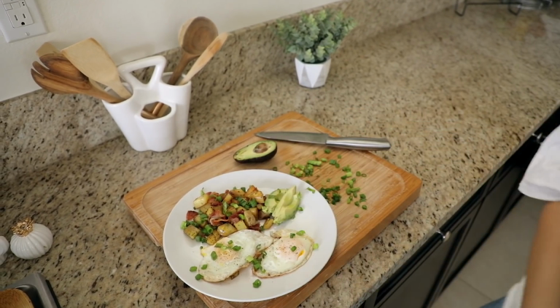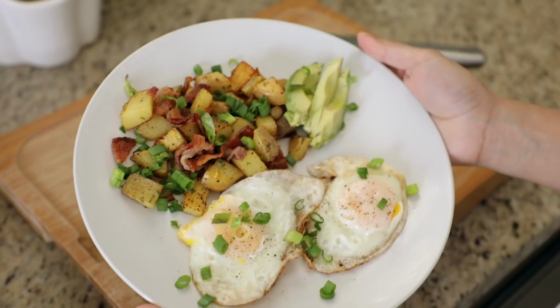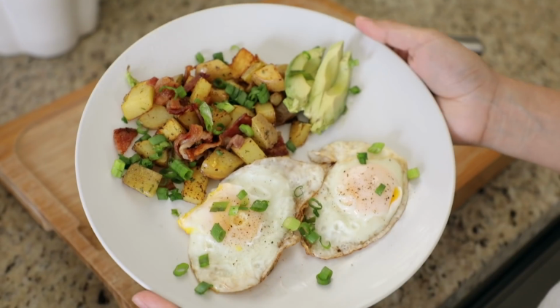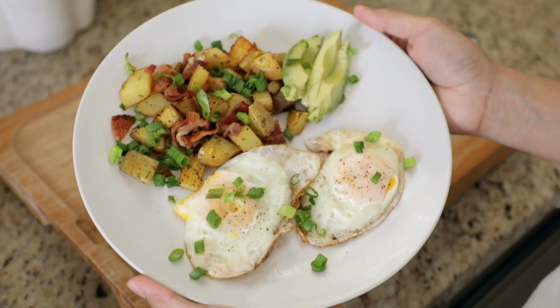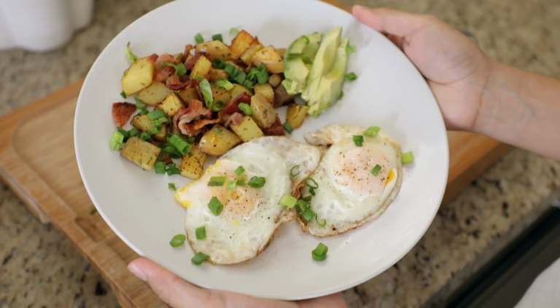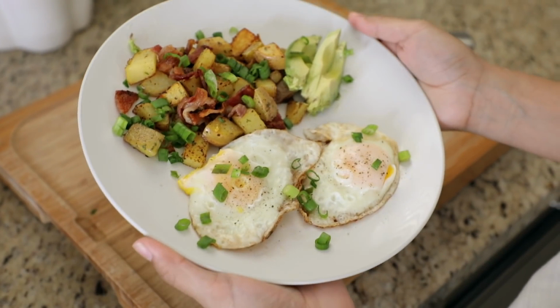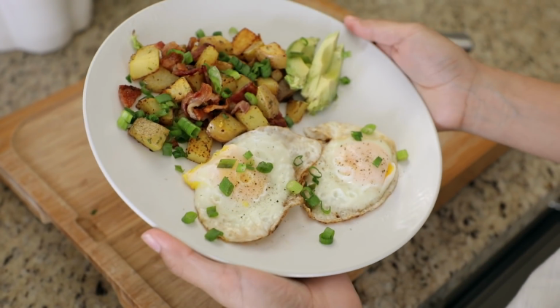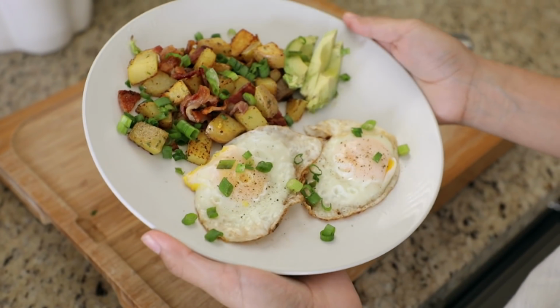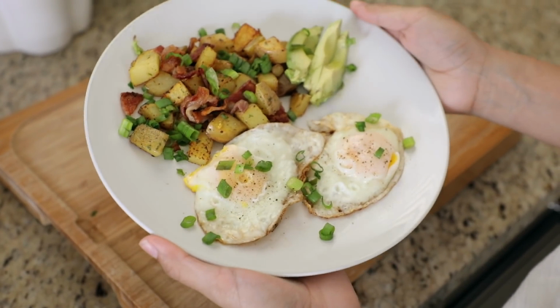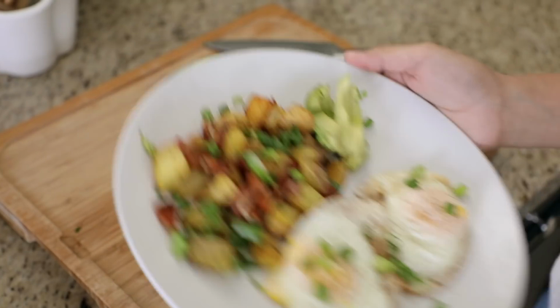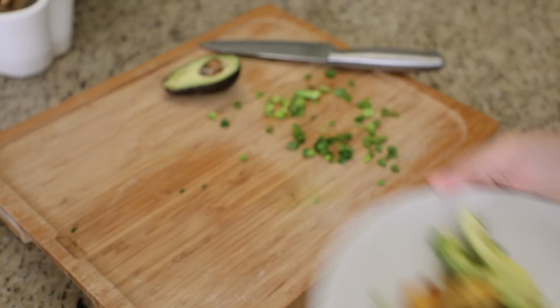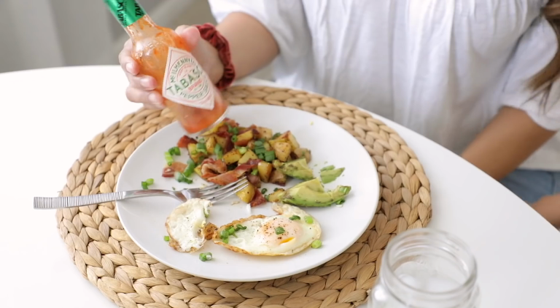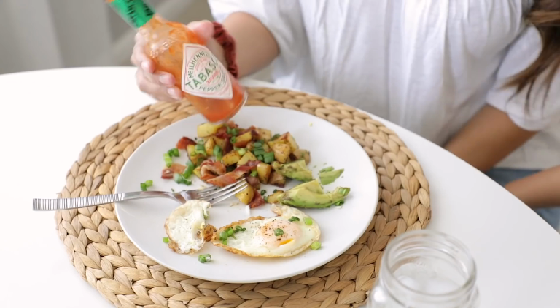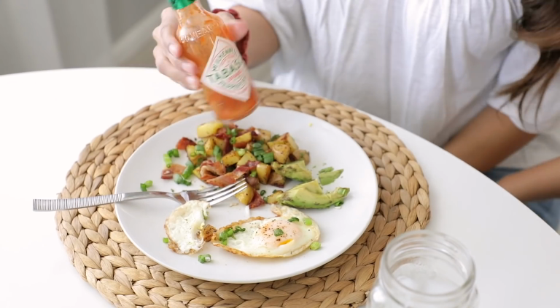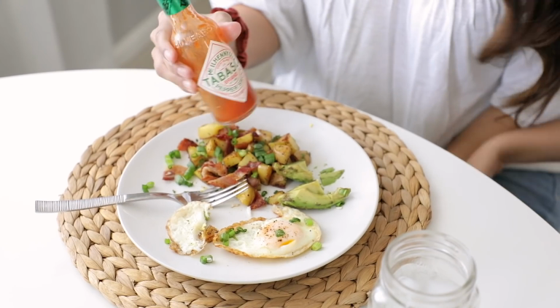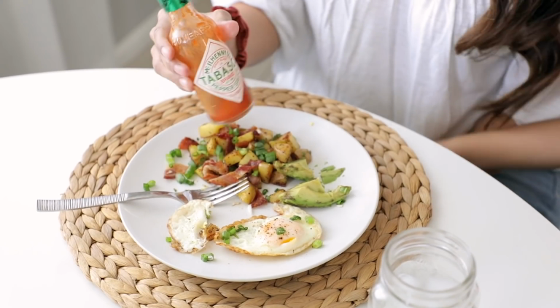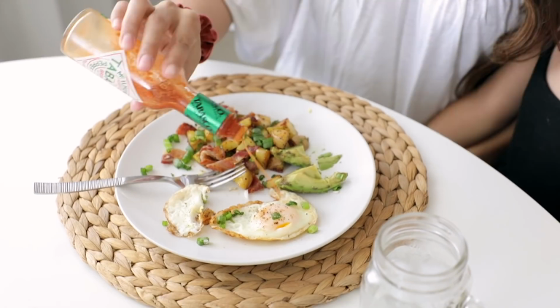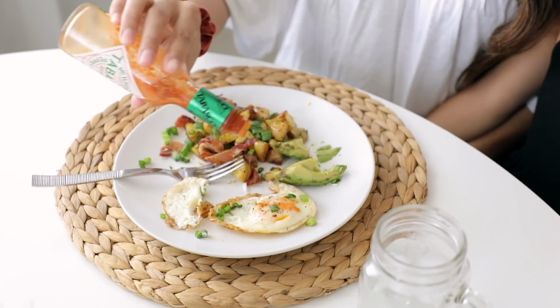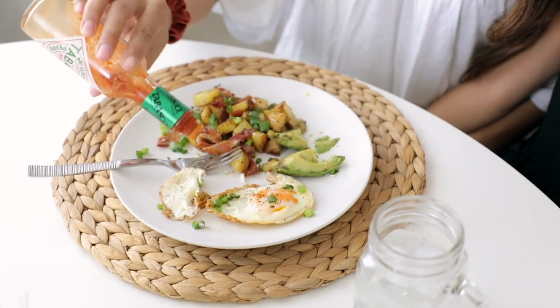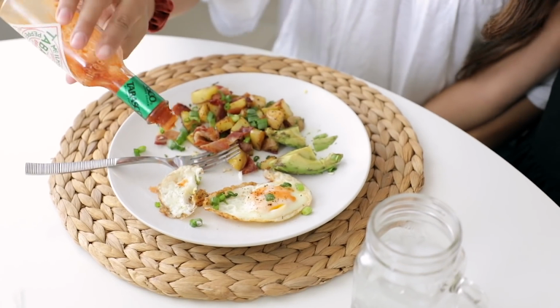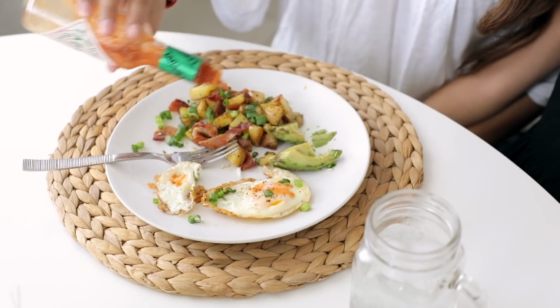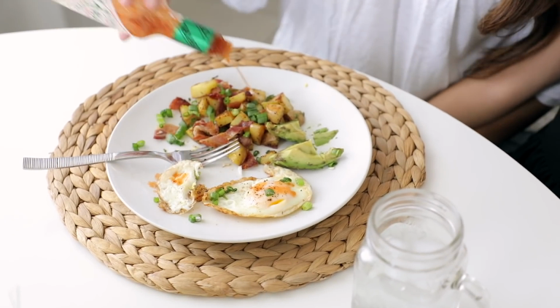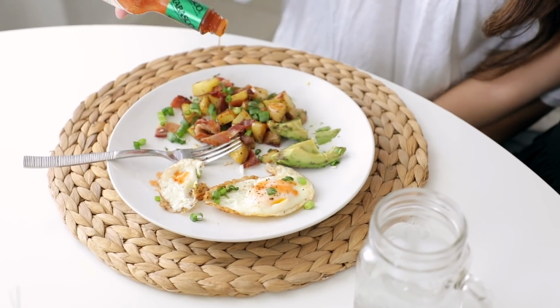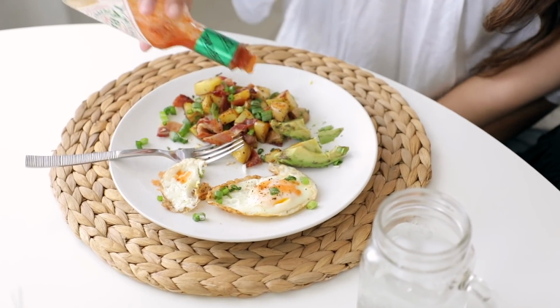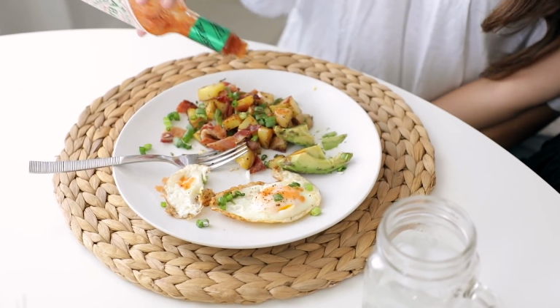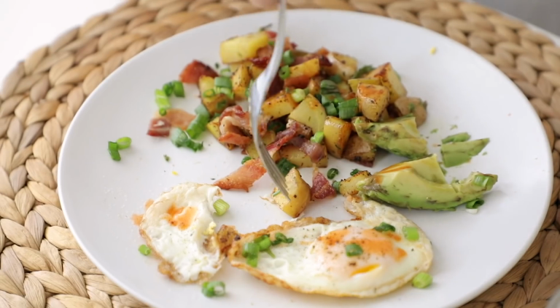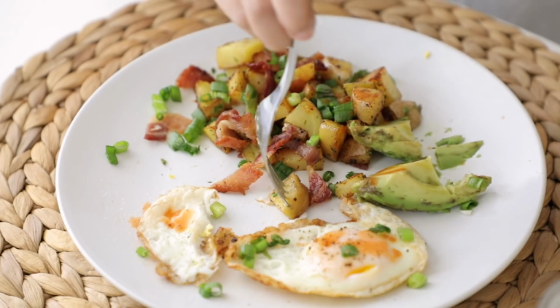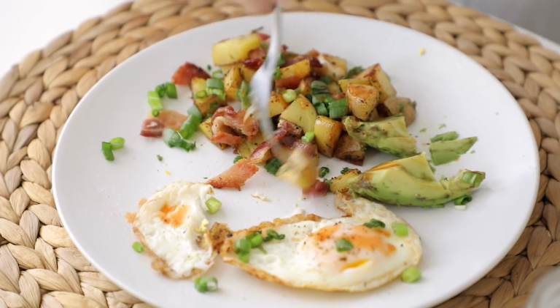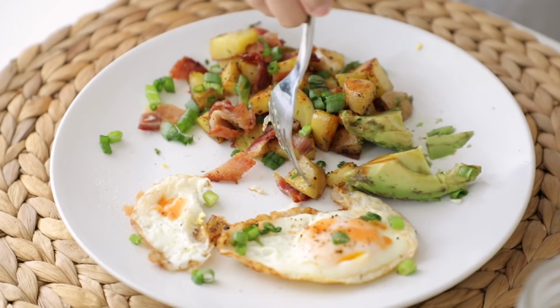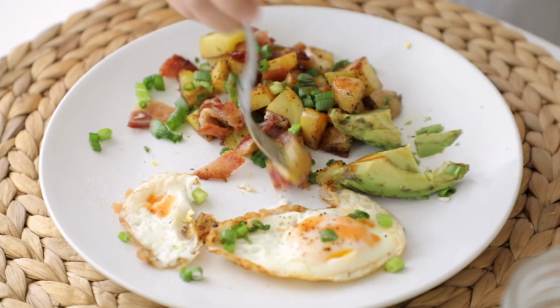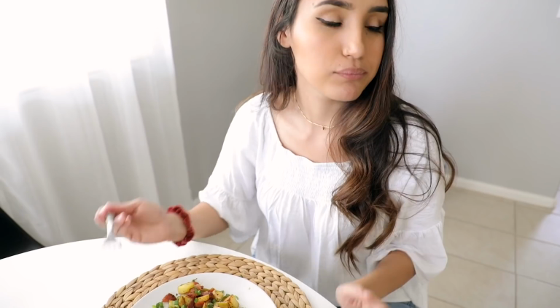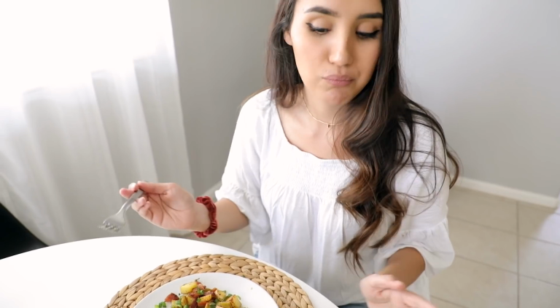That is basically what I'm eating for brunch today, and of course I have to have some of my Tabasco. I love a little spice in my life.